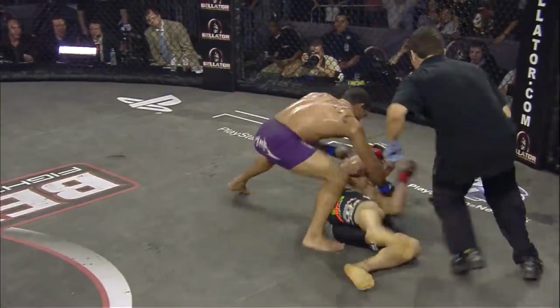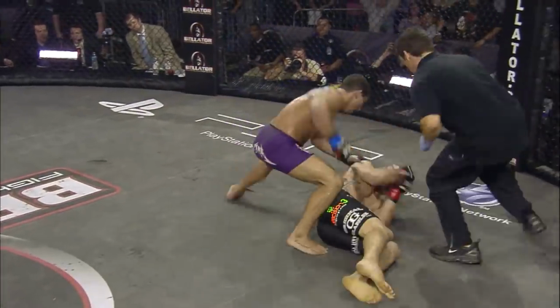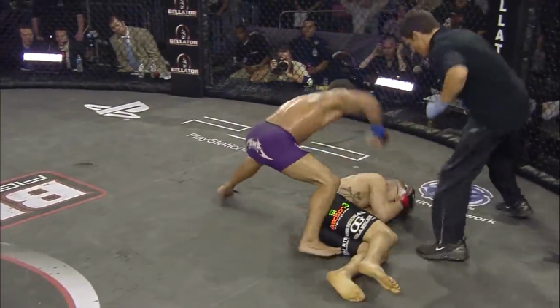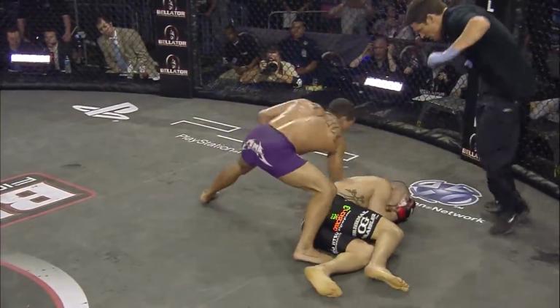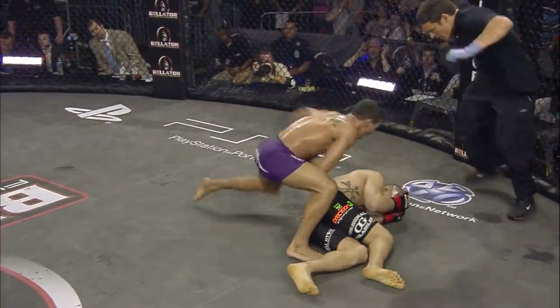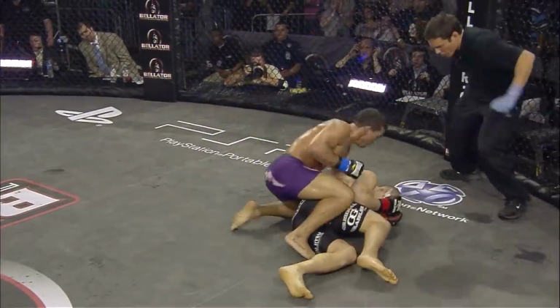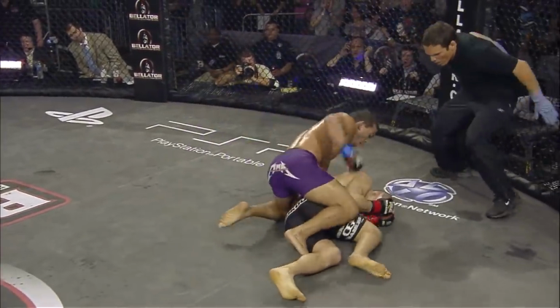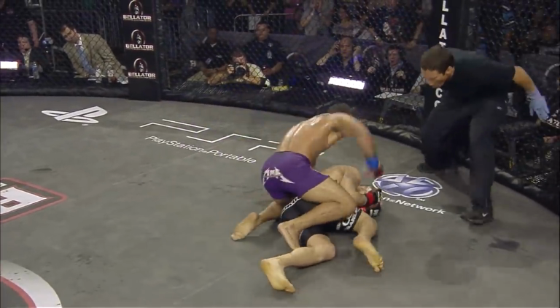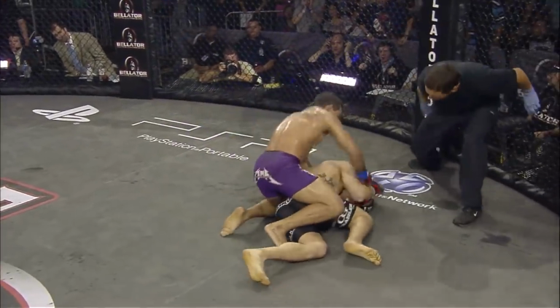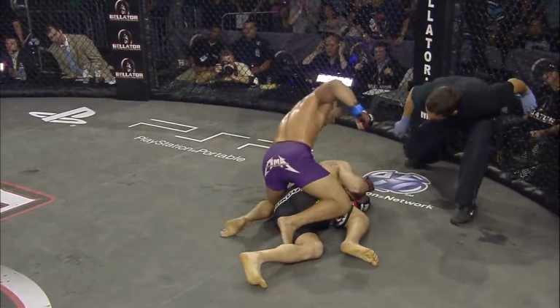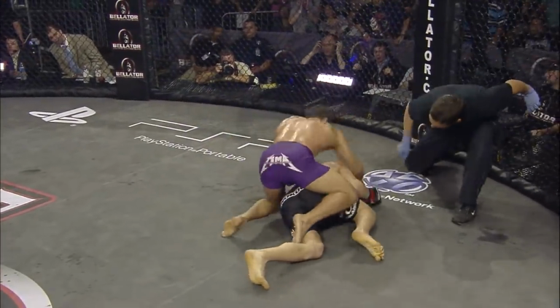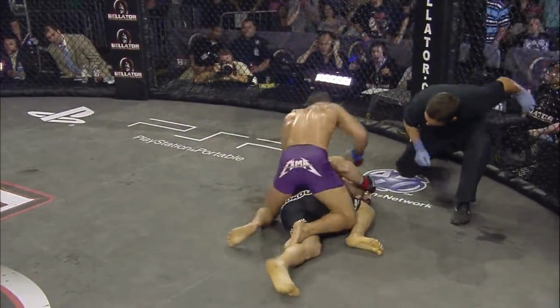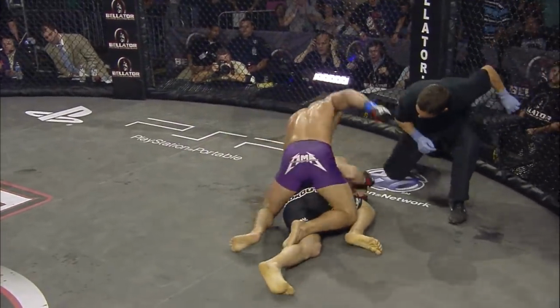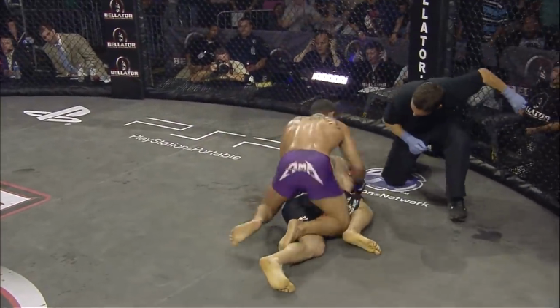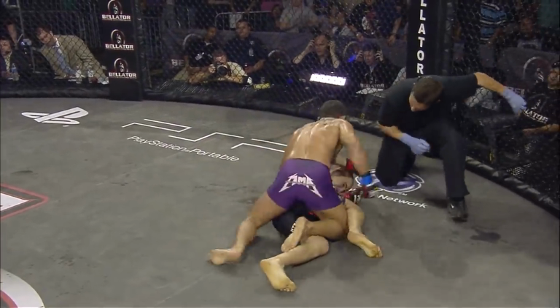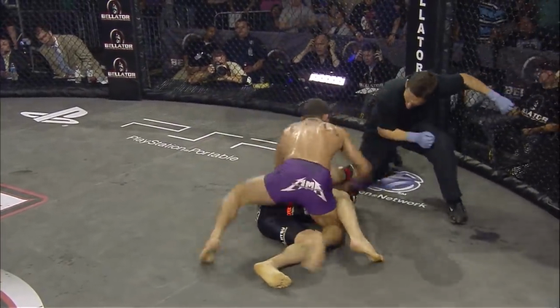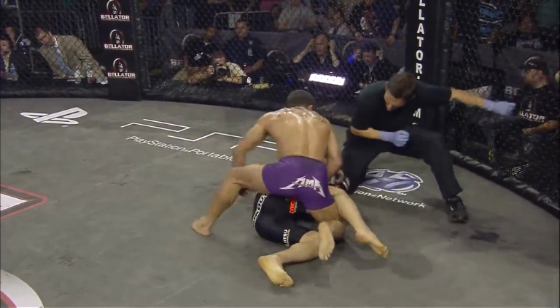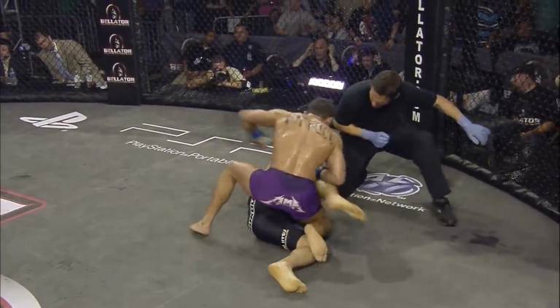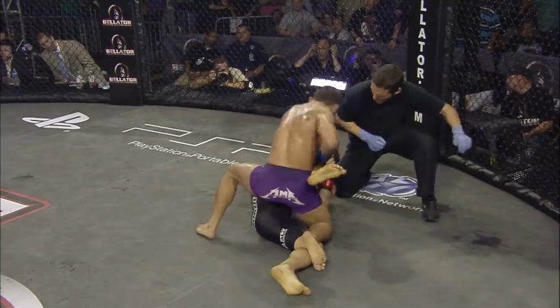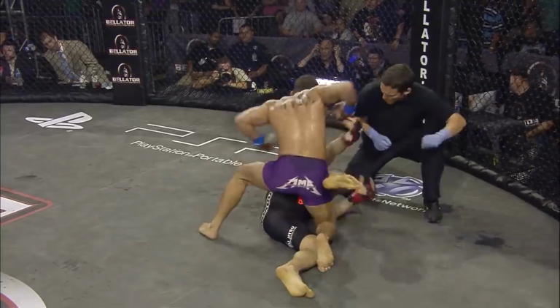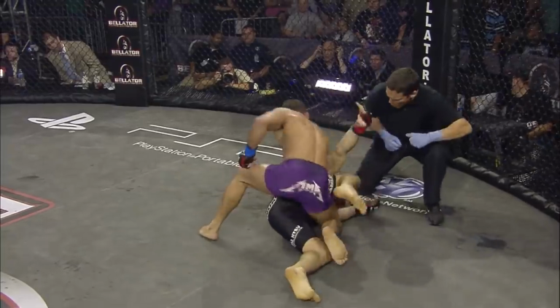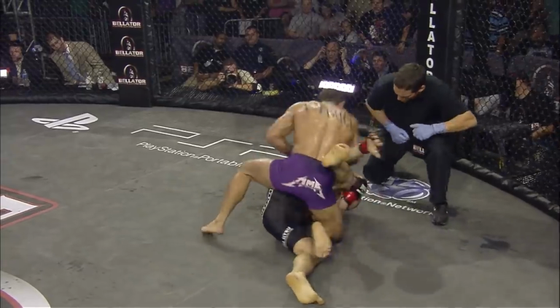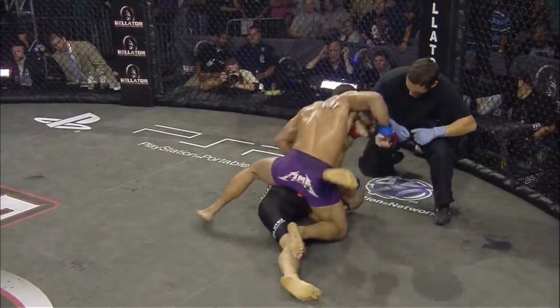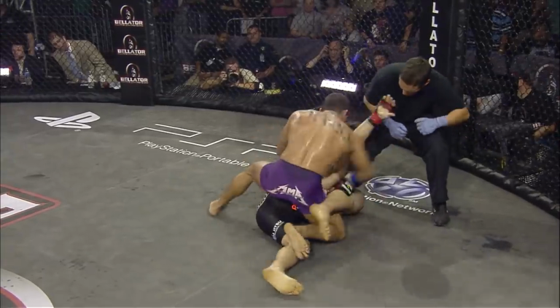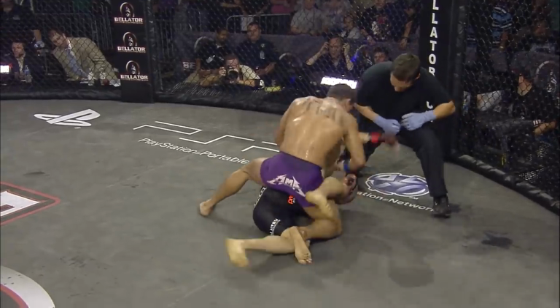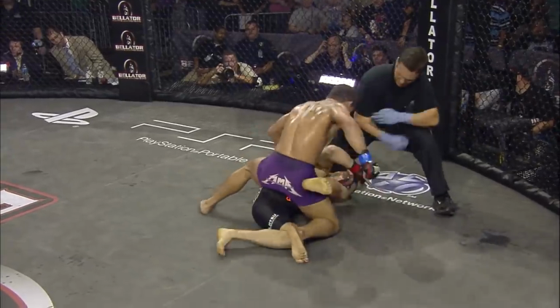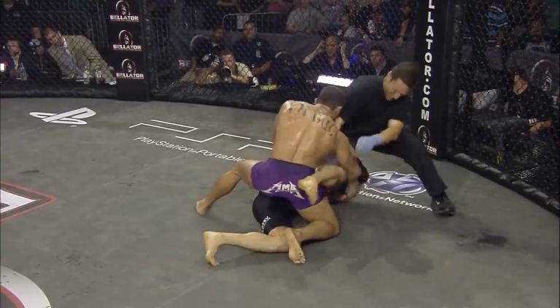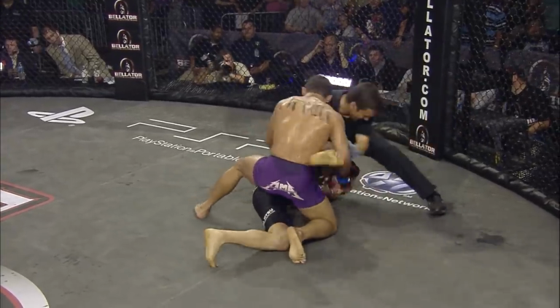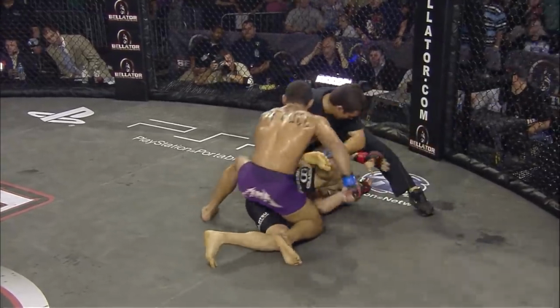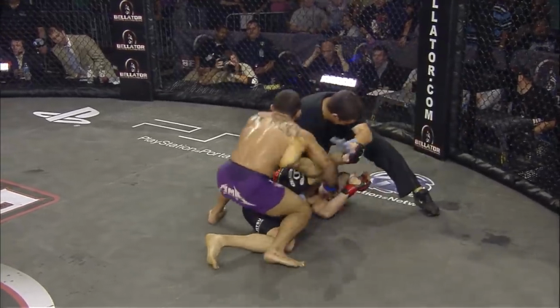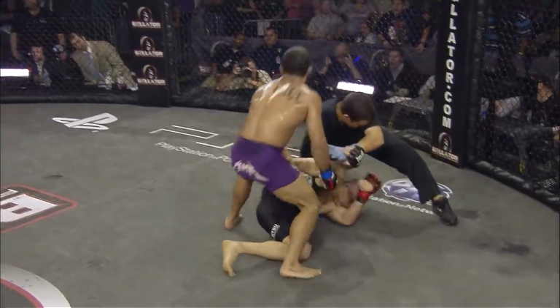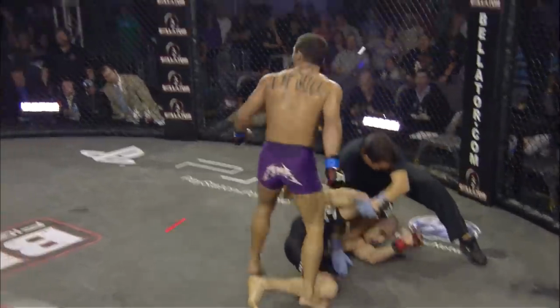It's one of those things where he was ahead but he didn't leave it to the judges. He put a mark on this fight and said, 'This is not going the distance.'